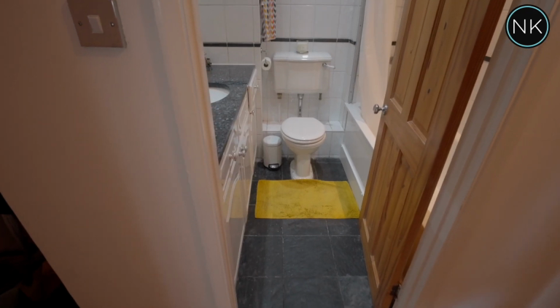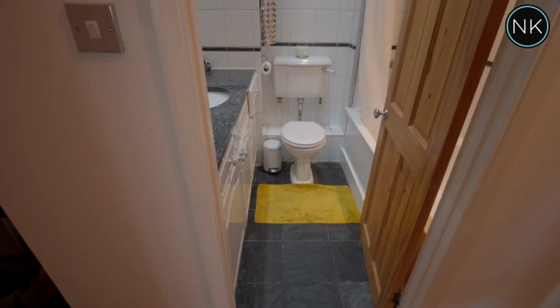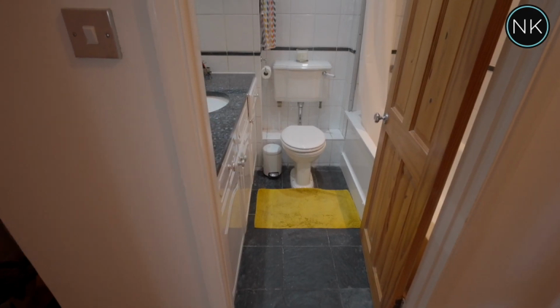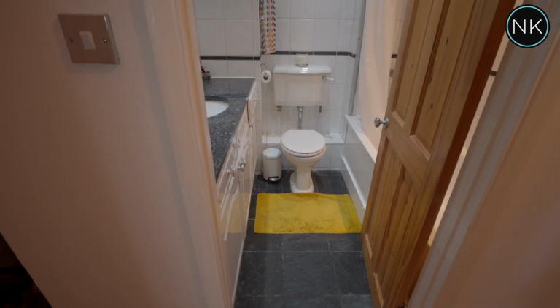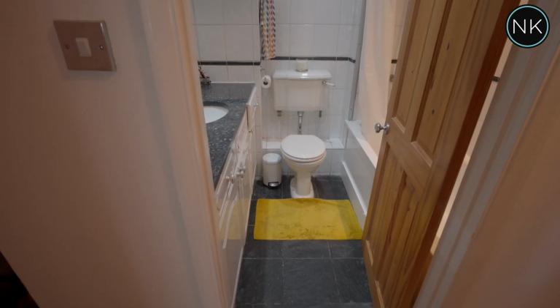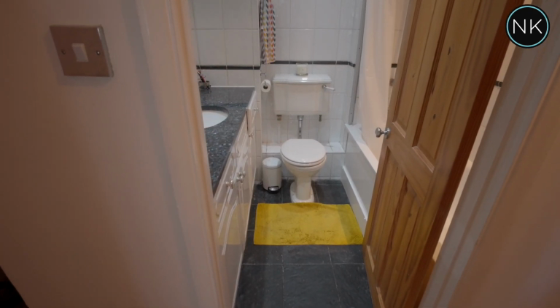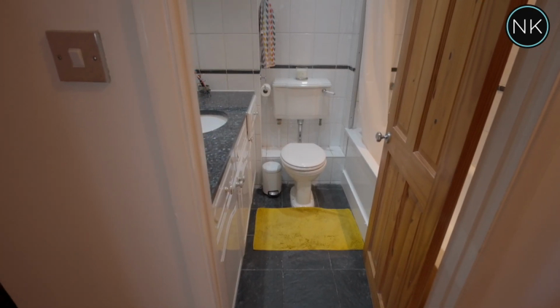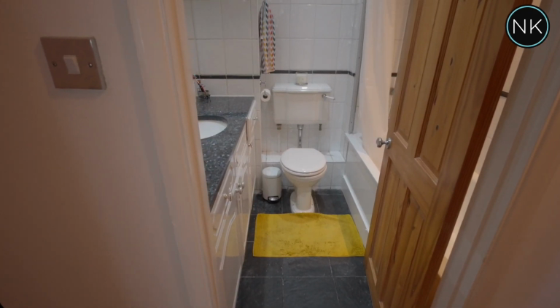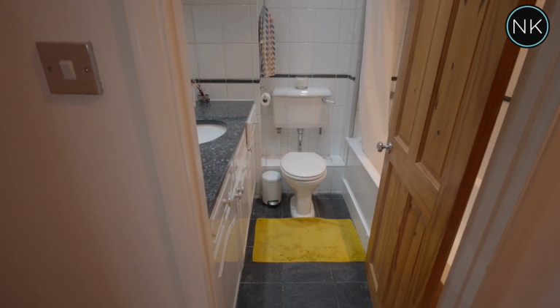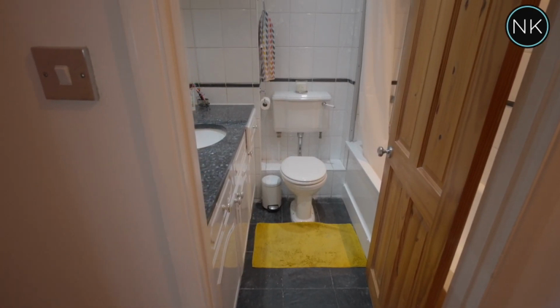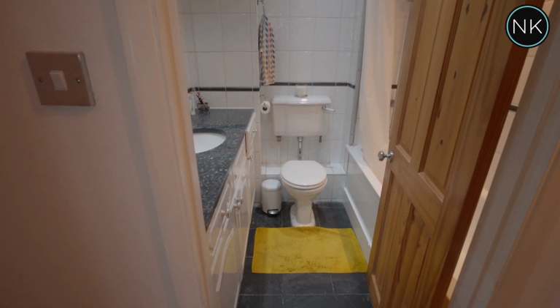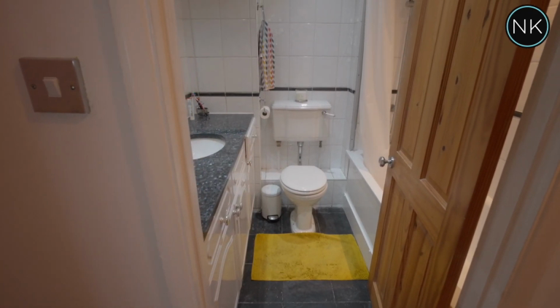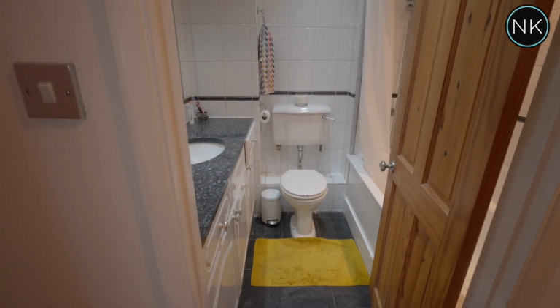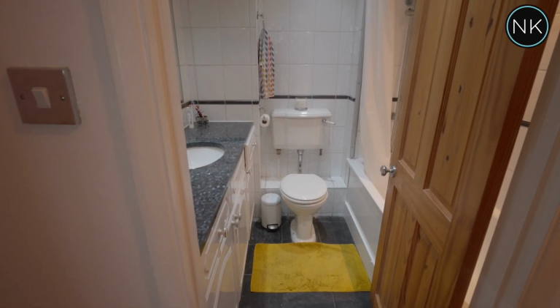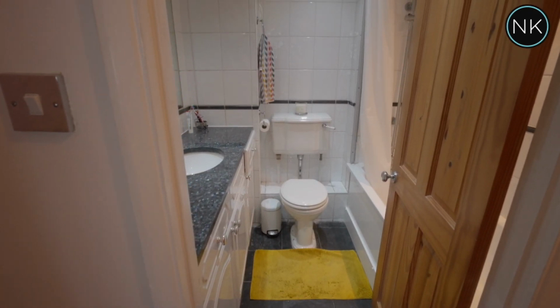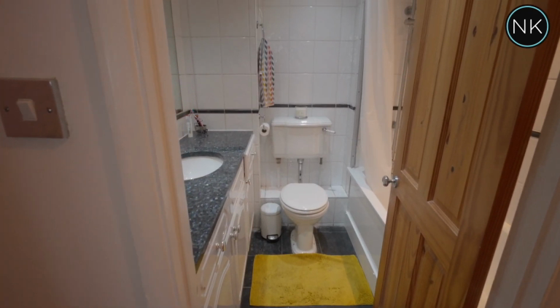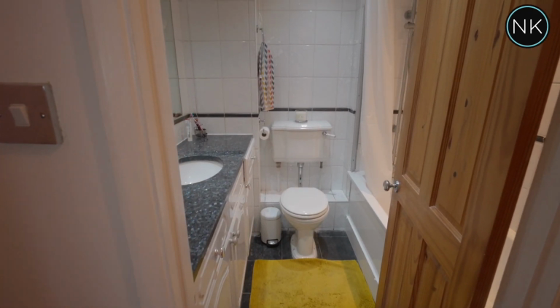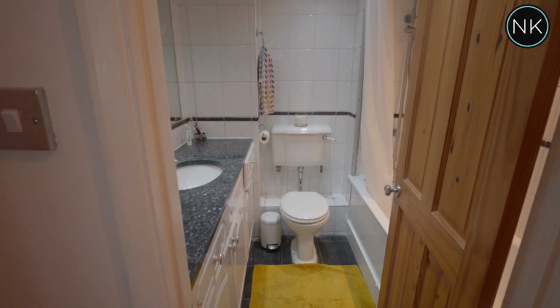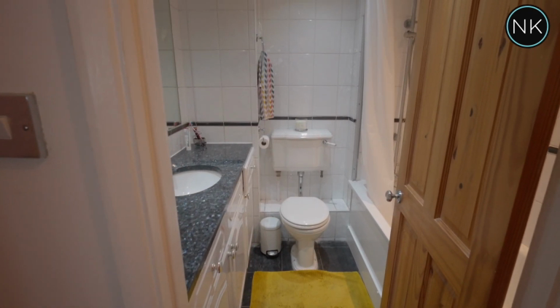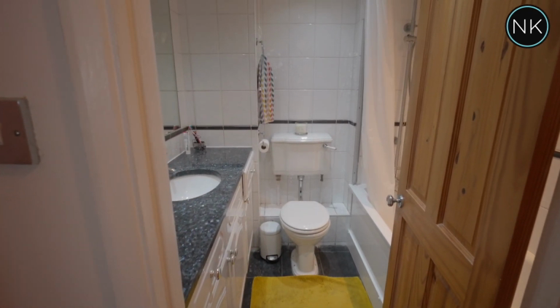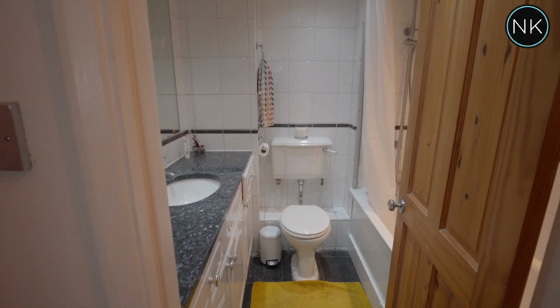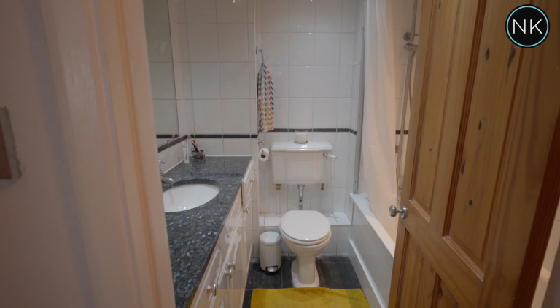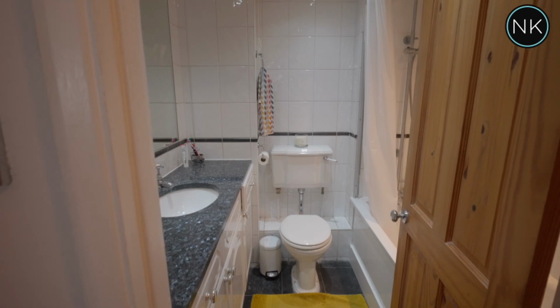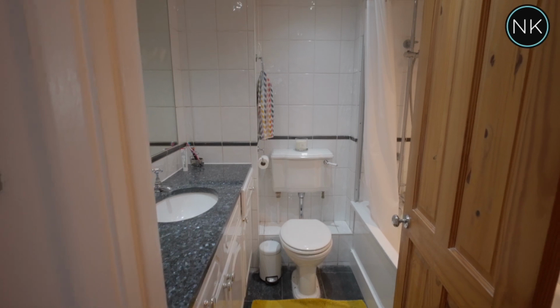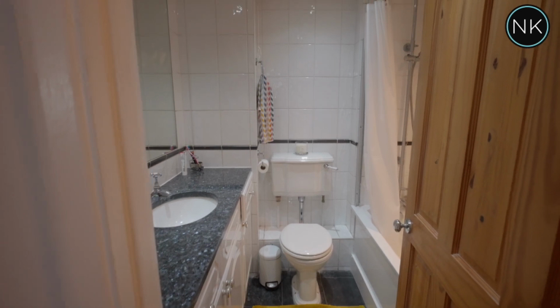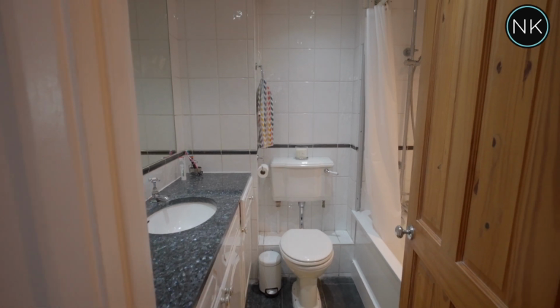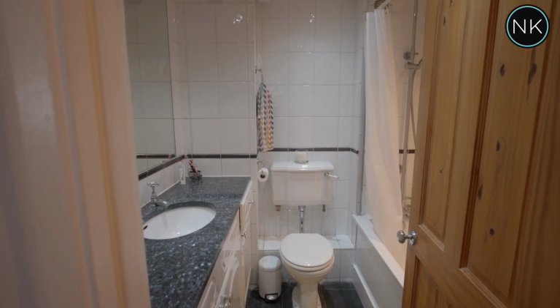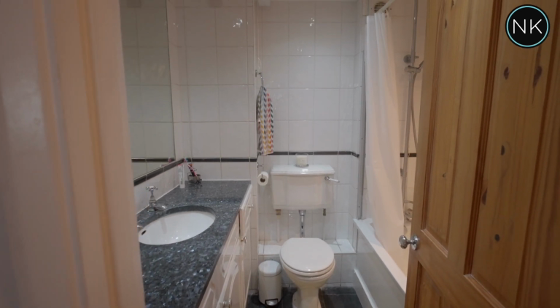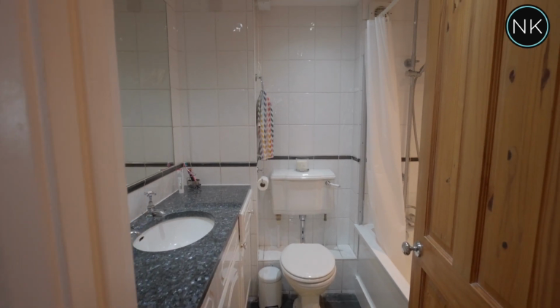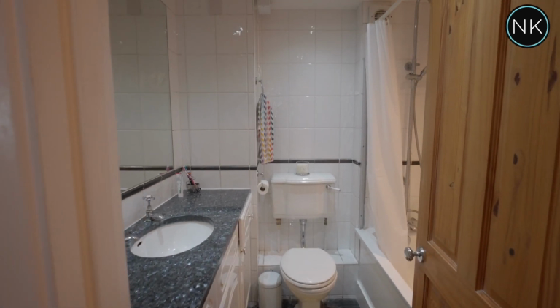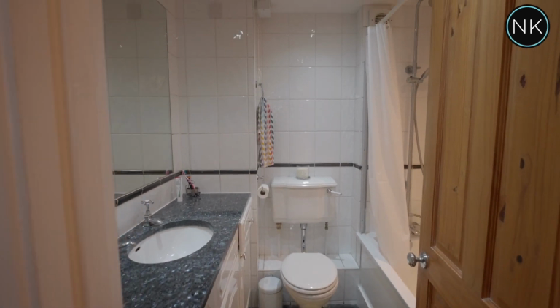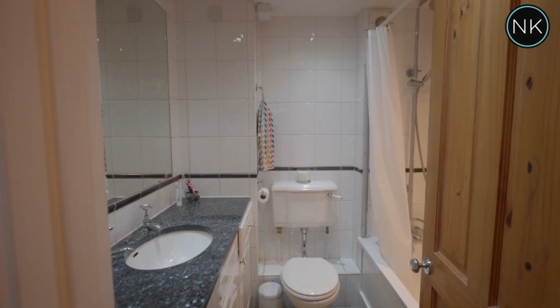This bathroom is modern and white and benefits from having a shower over the bath.